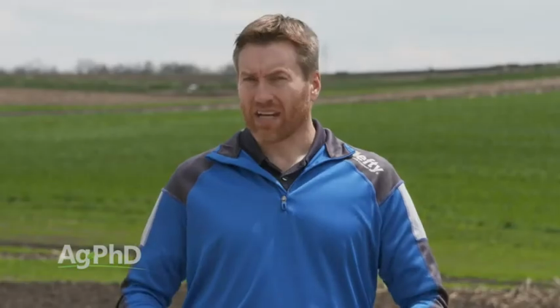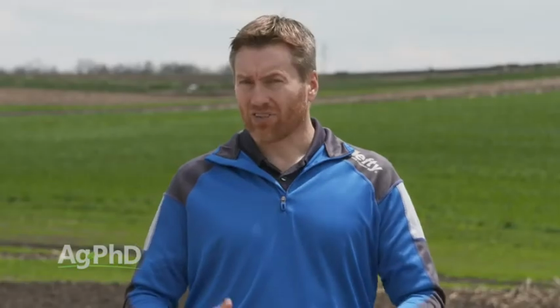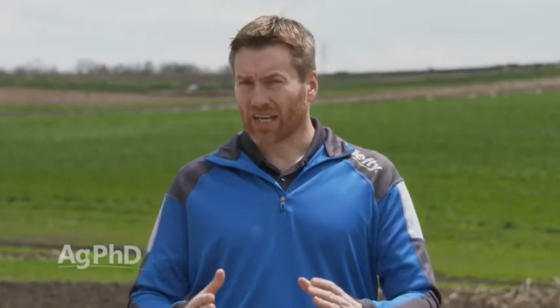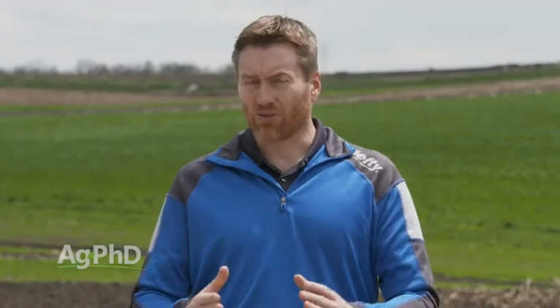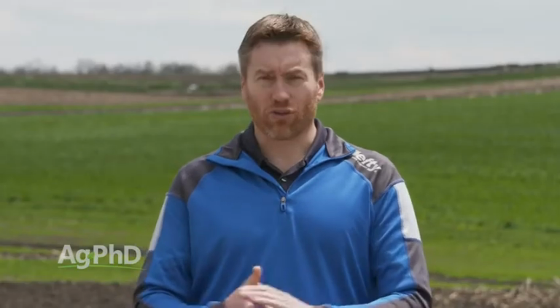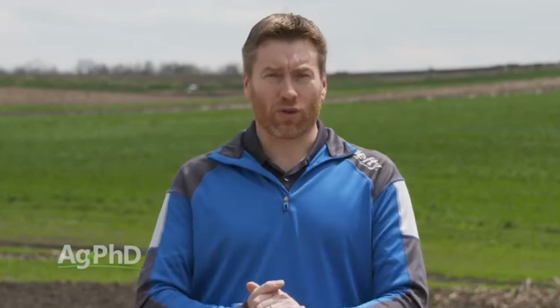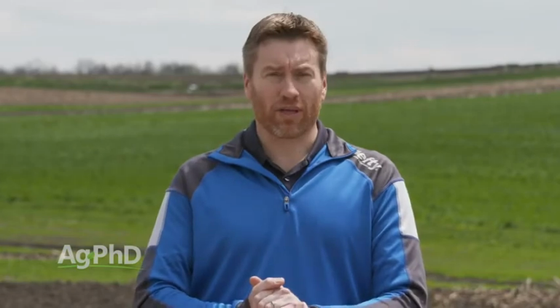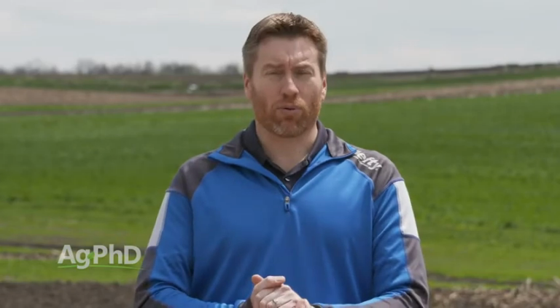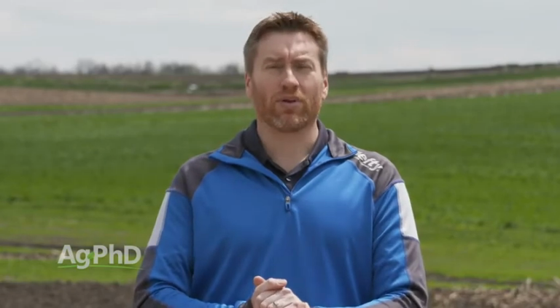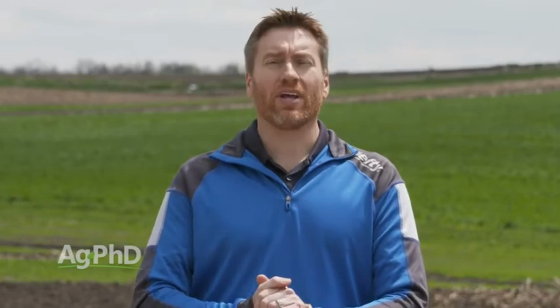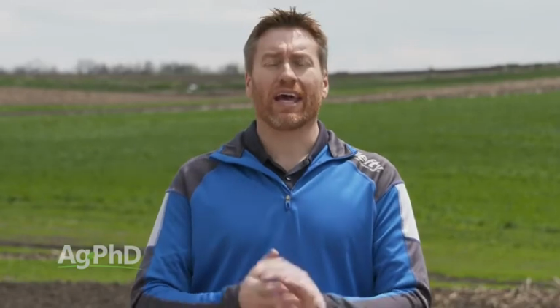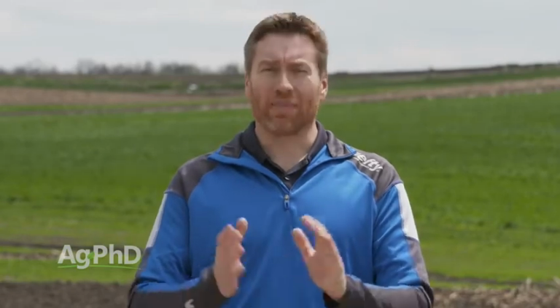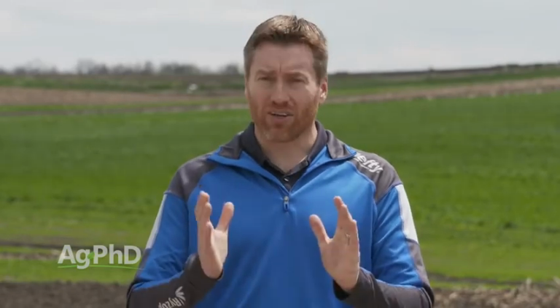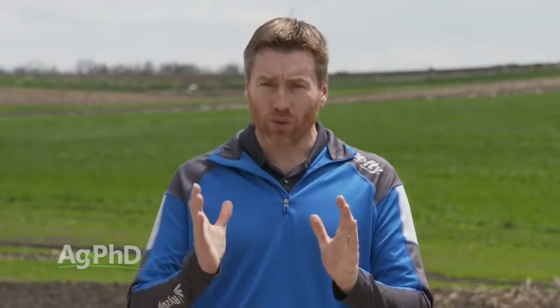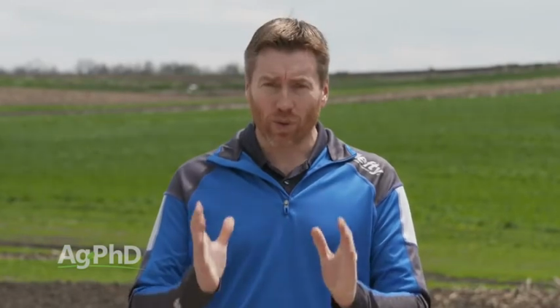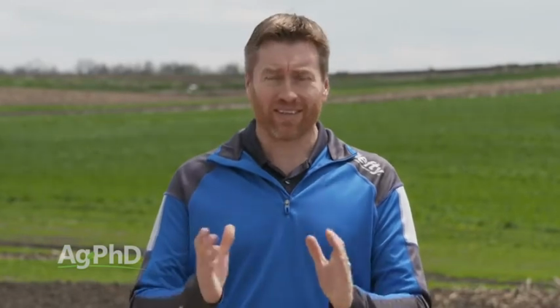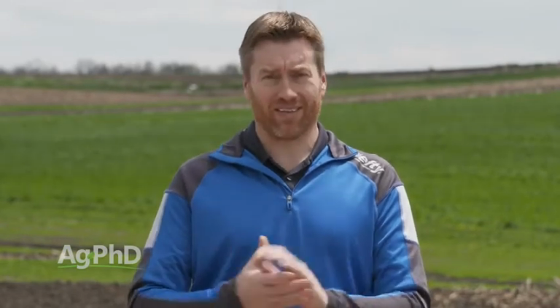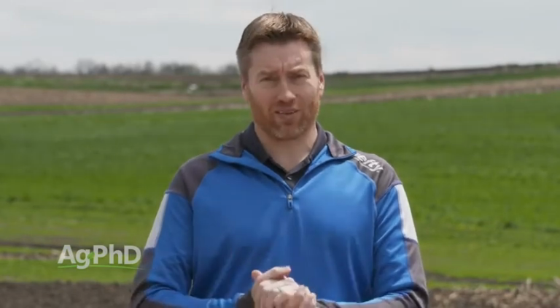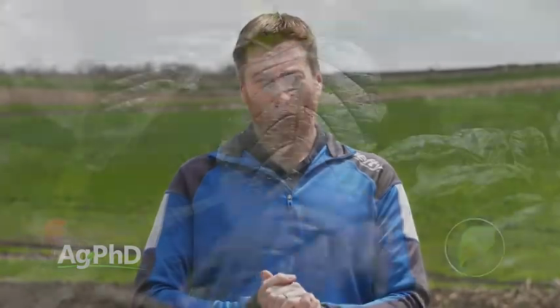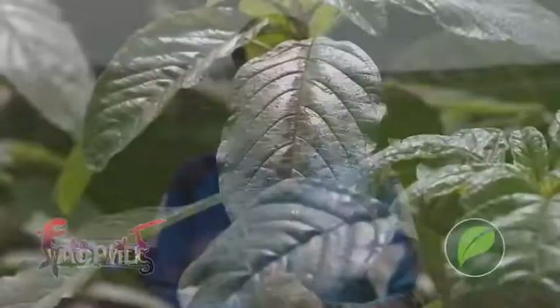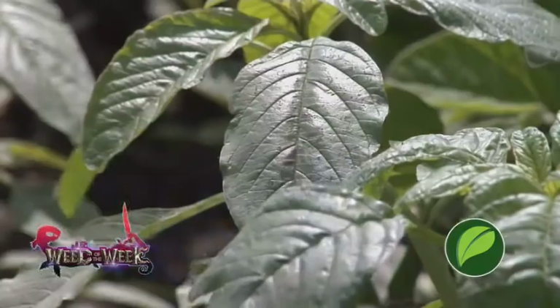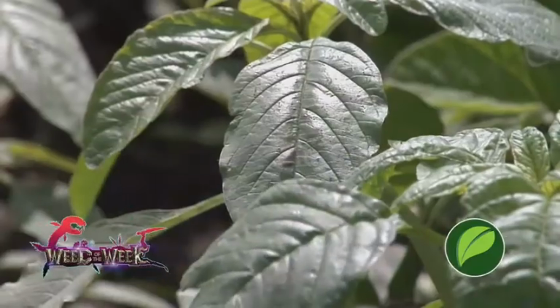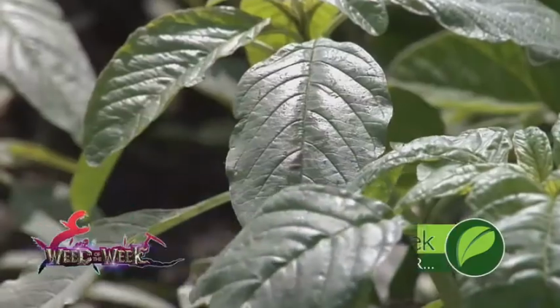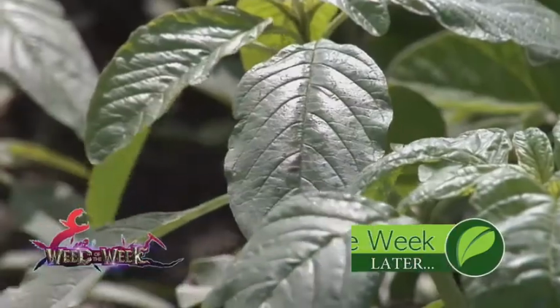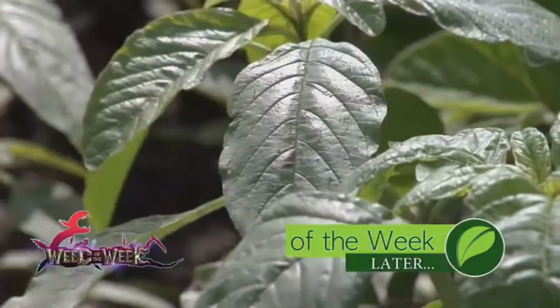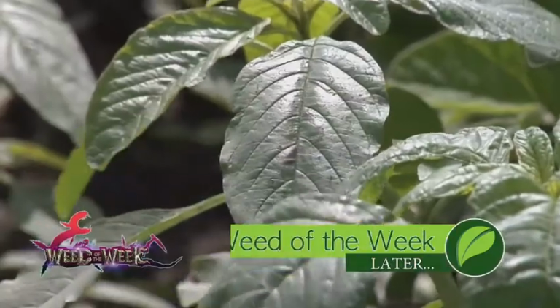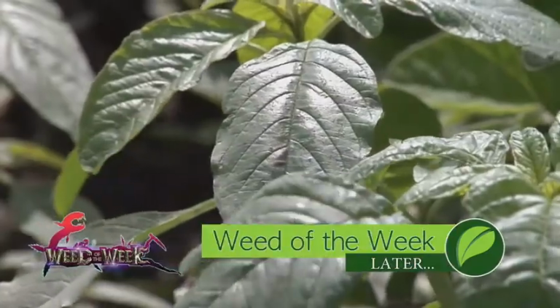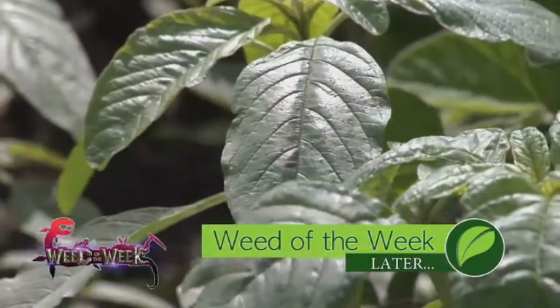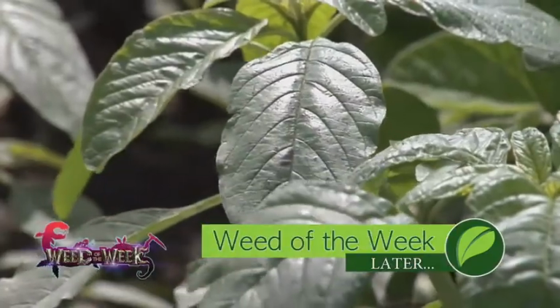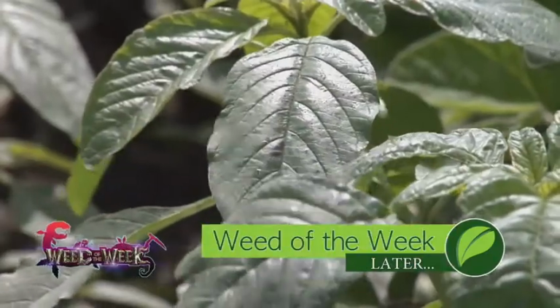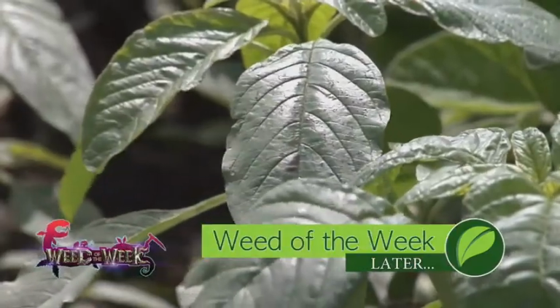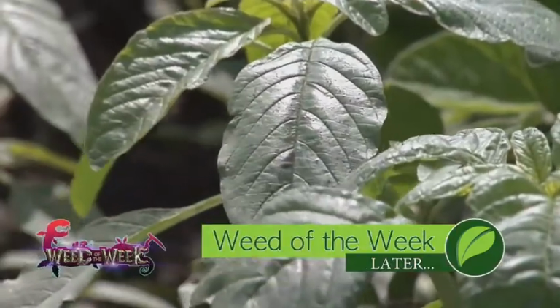Managing nitrogen is really important, and managing weeds is as well. Can you identify this for this week's Weed of the Week?